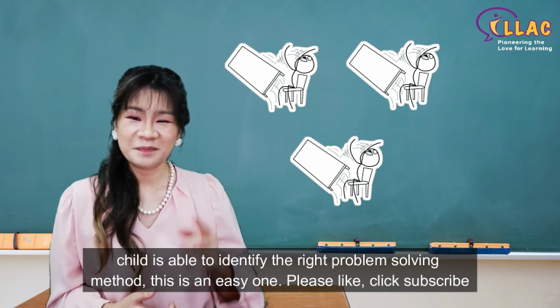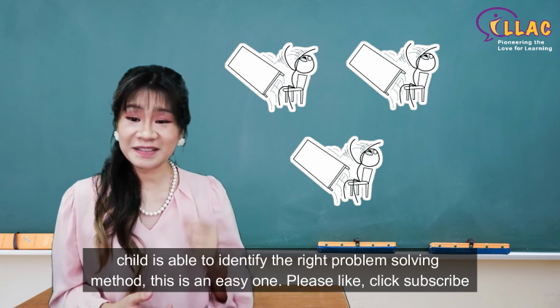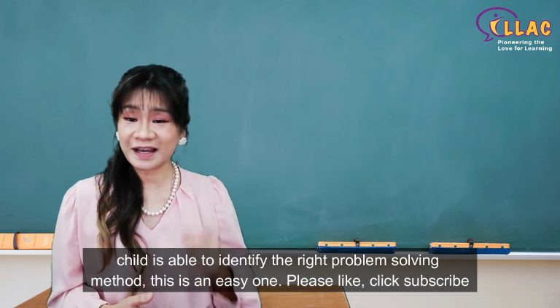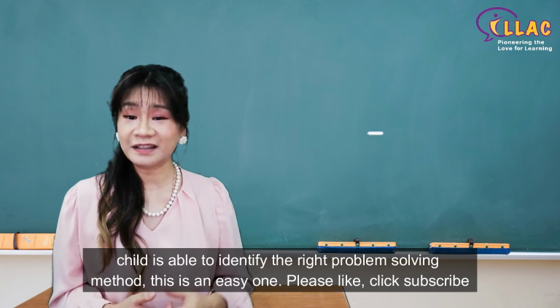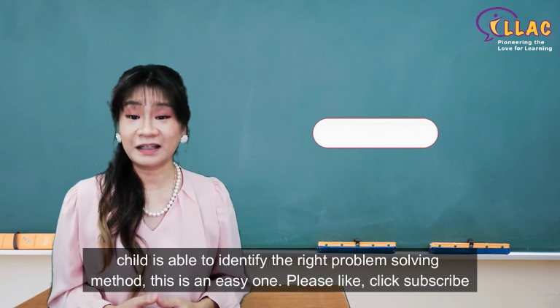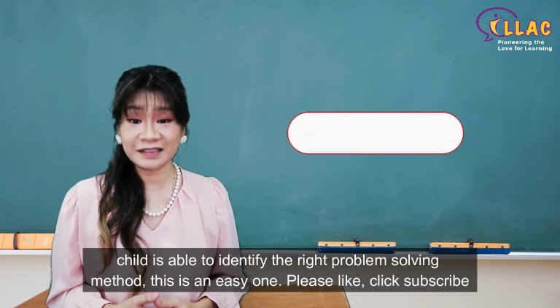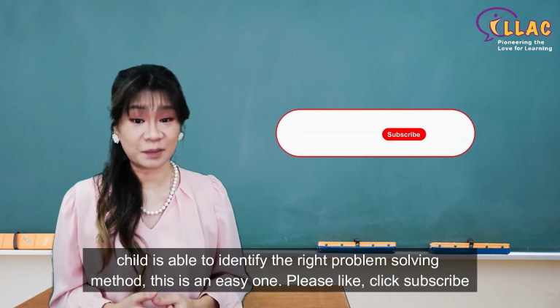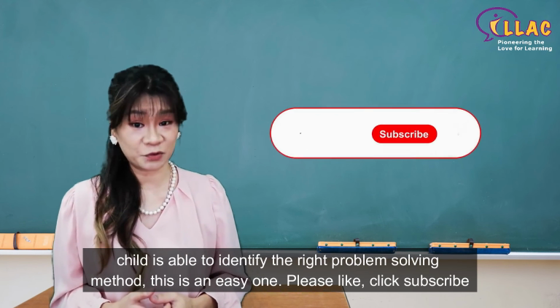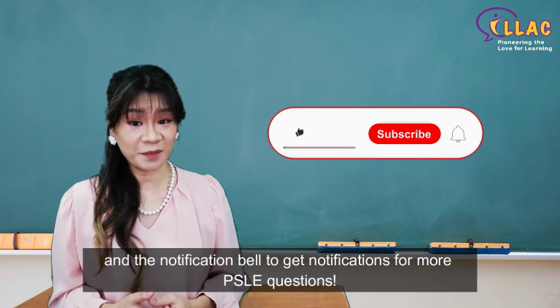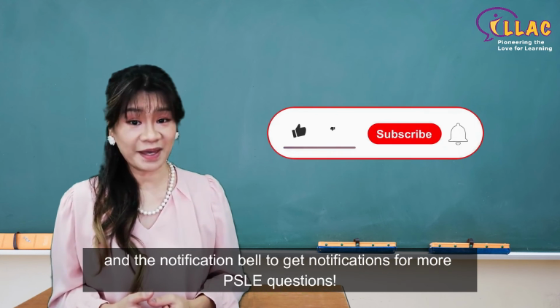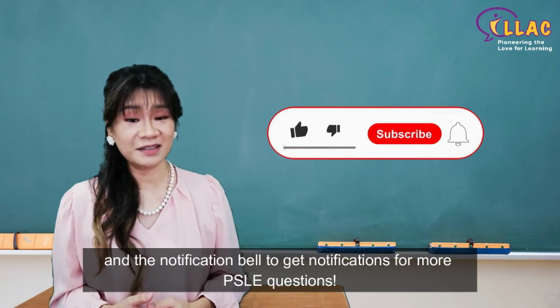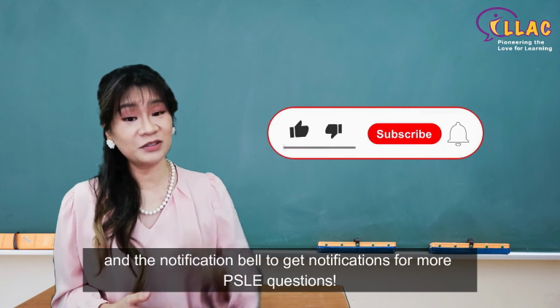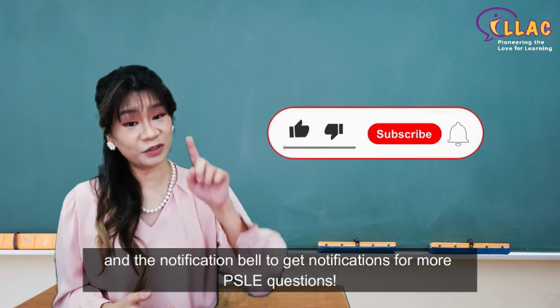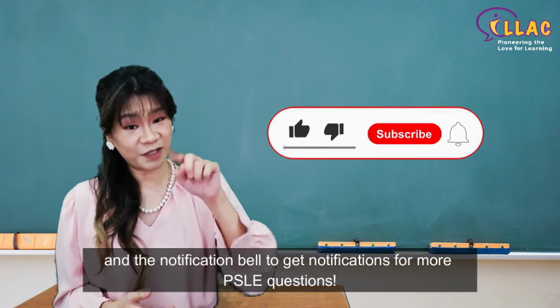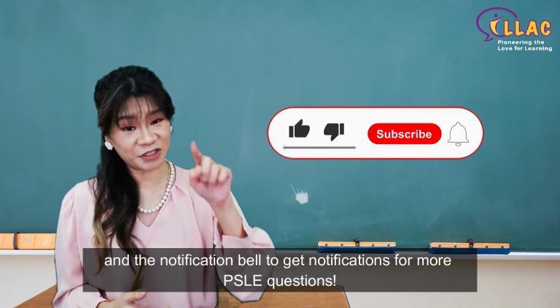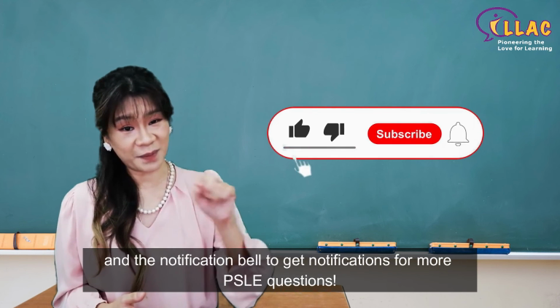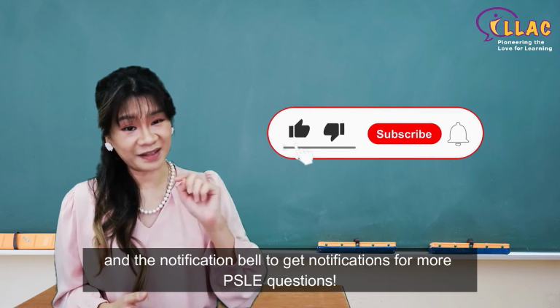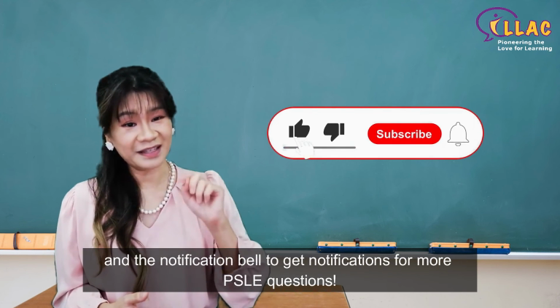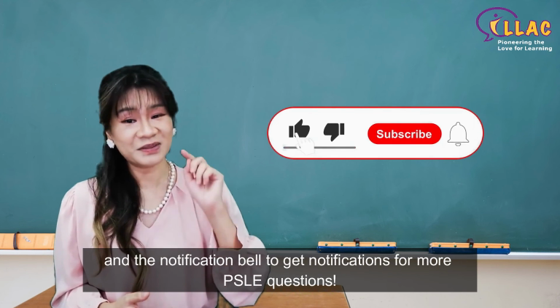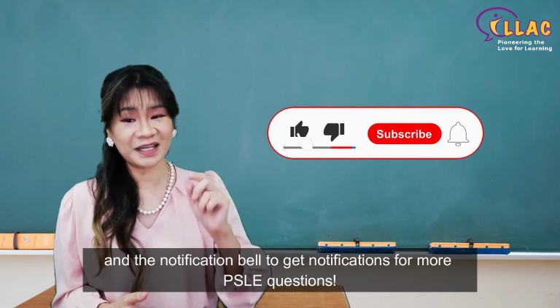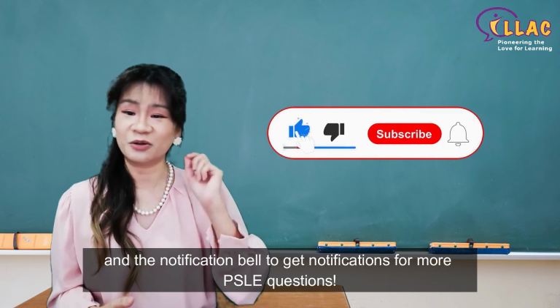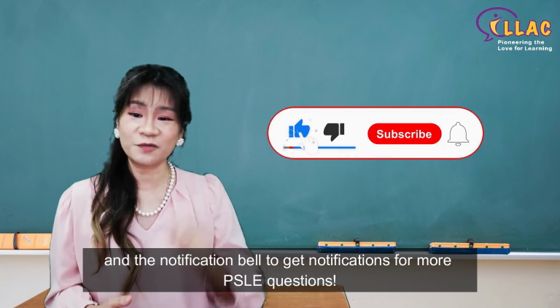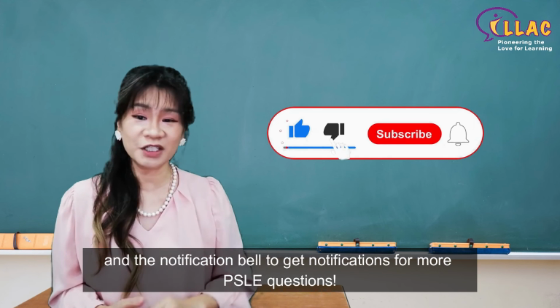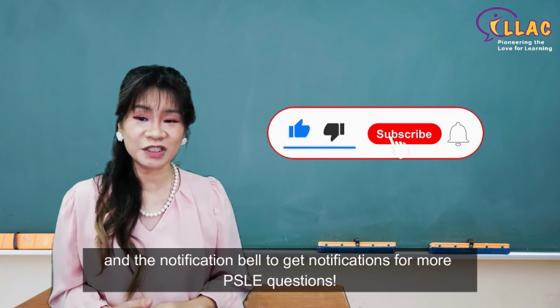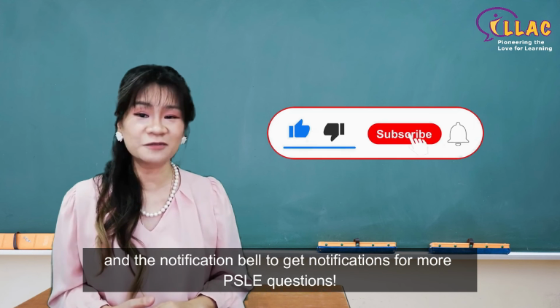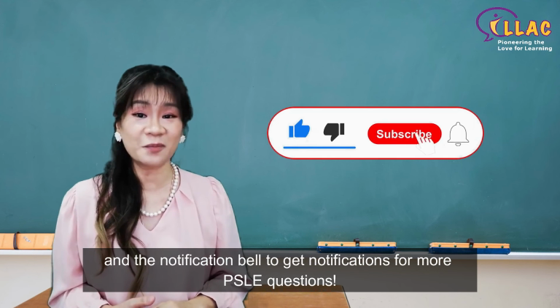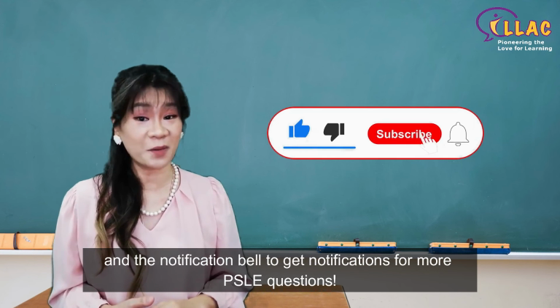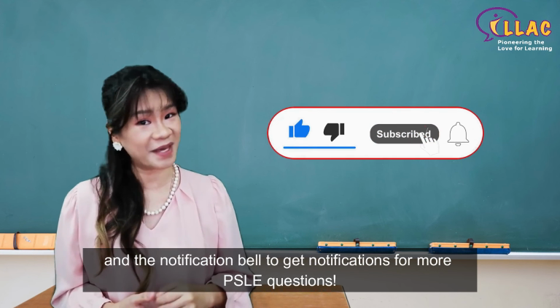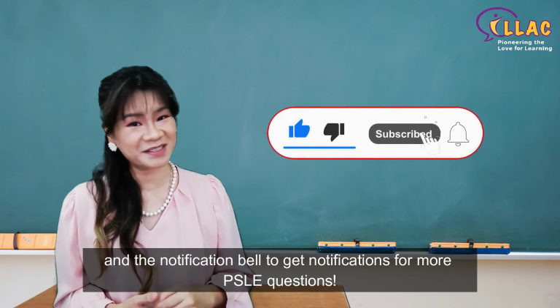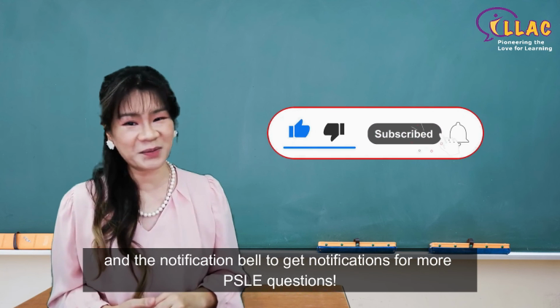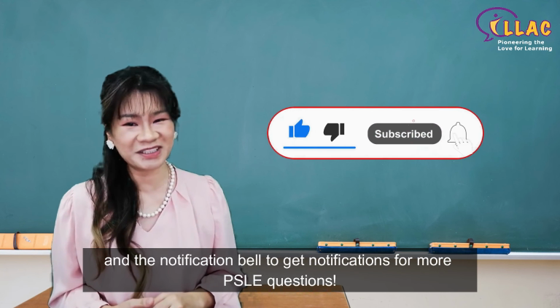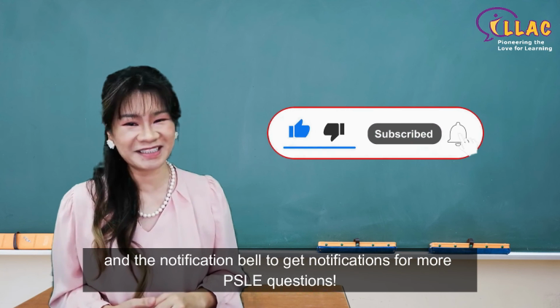Please like, subscribe, and click the notification bell to get notifications for more problem sum questions.